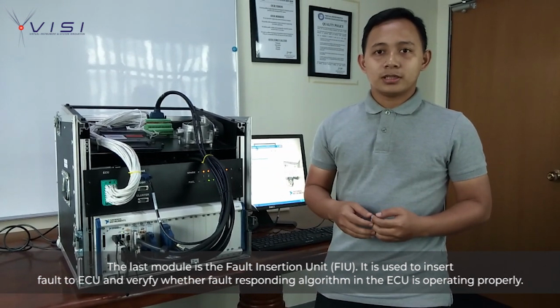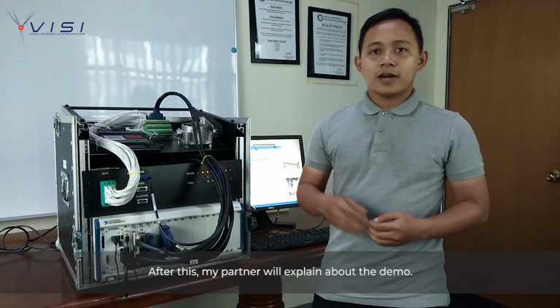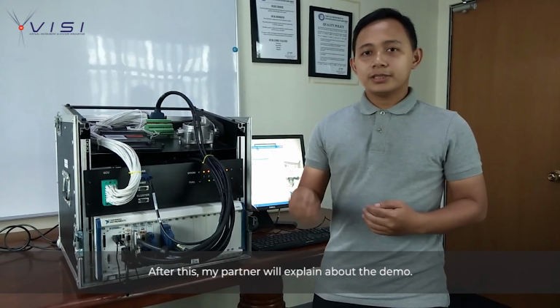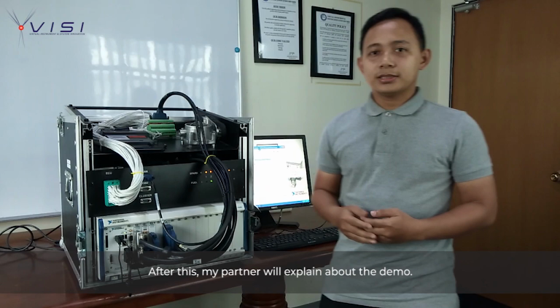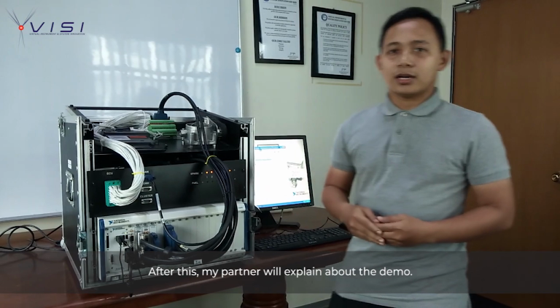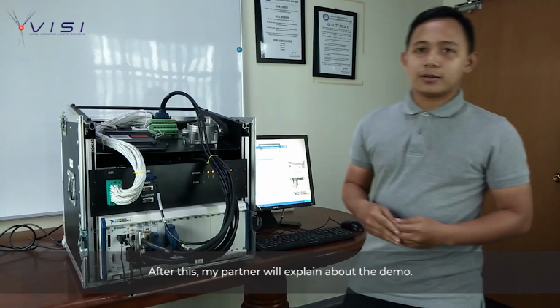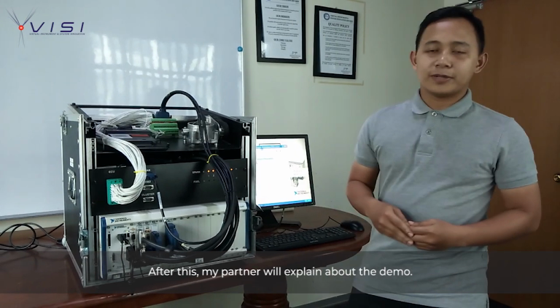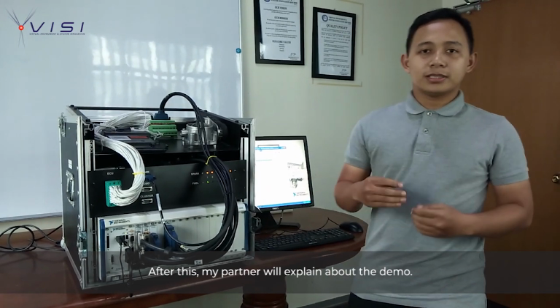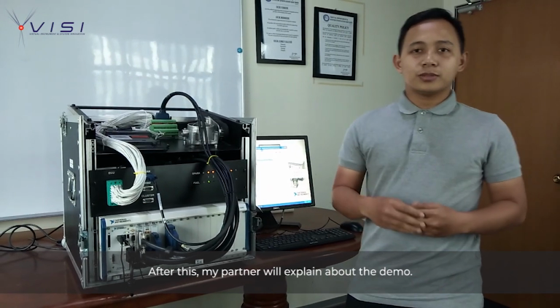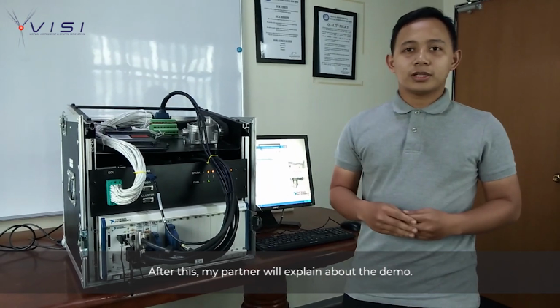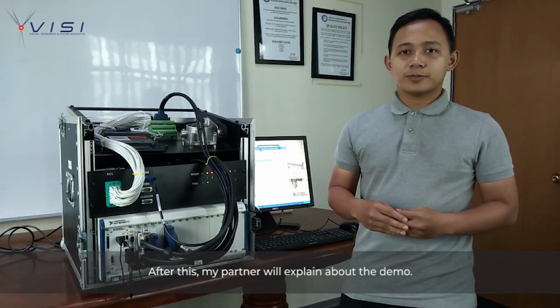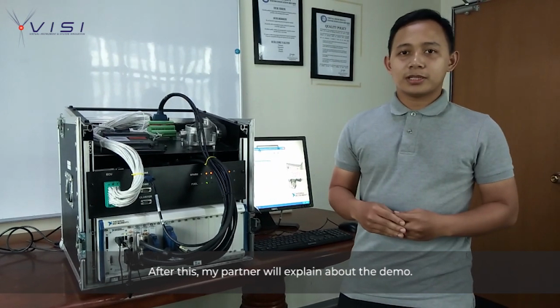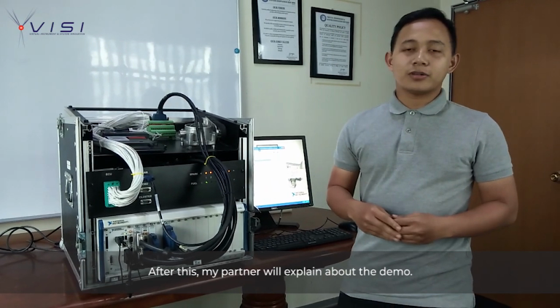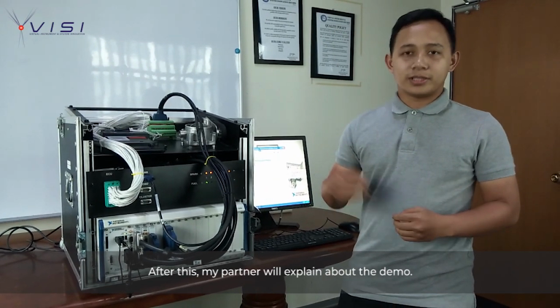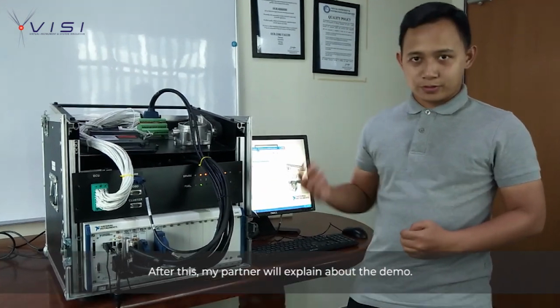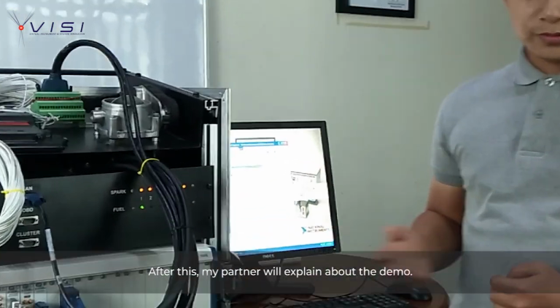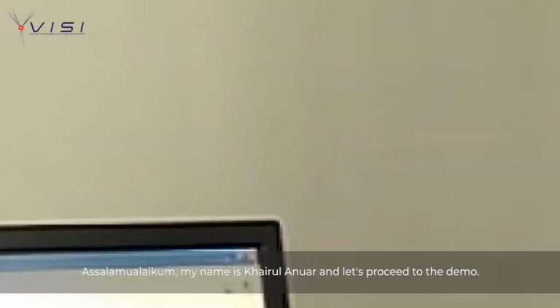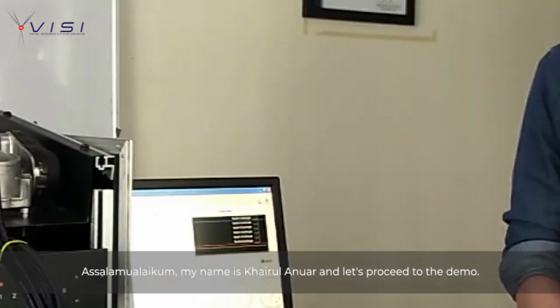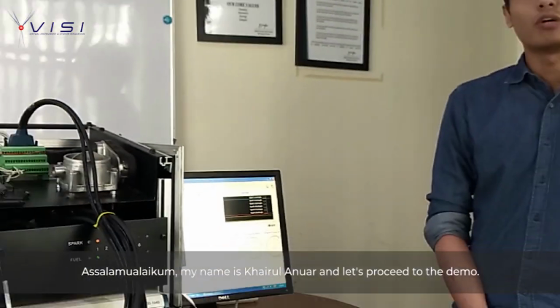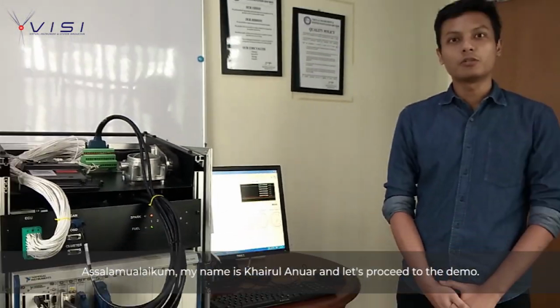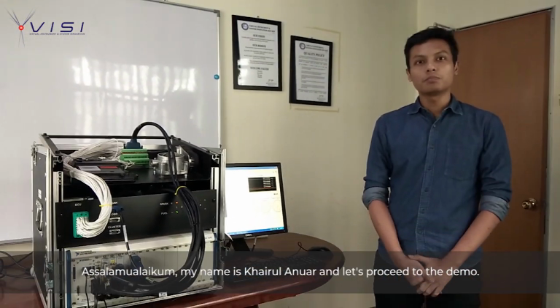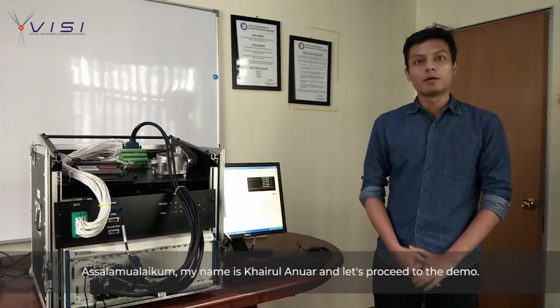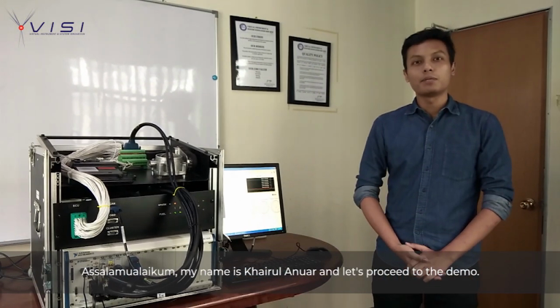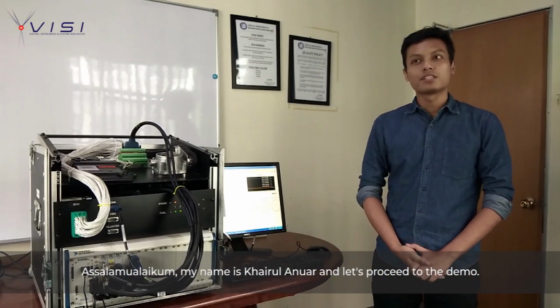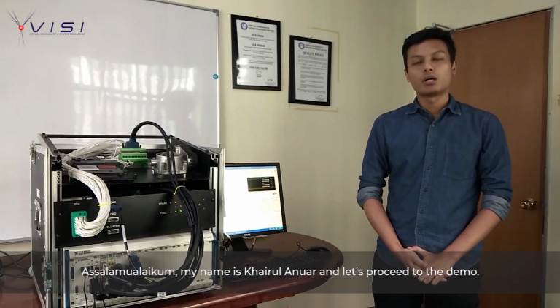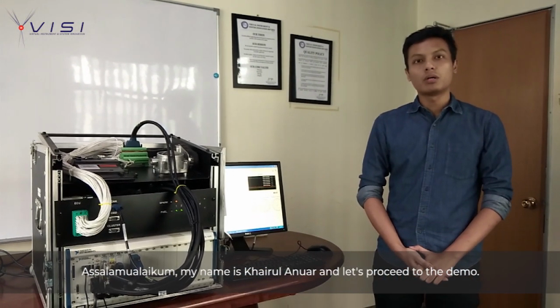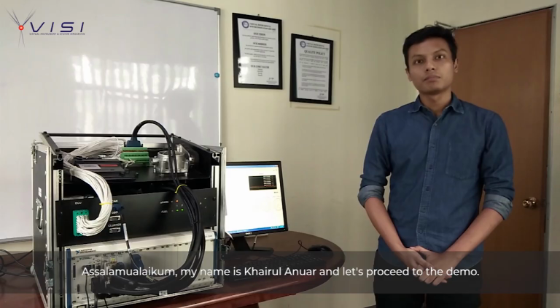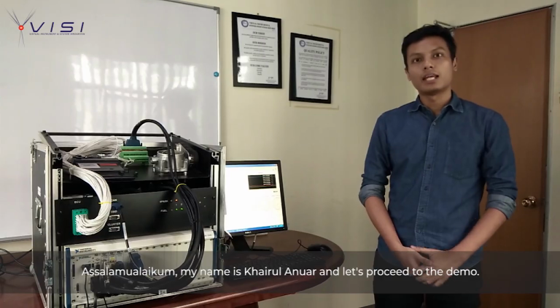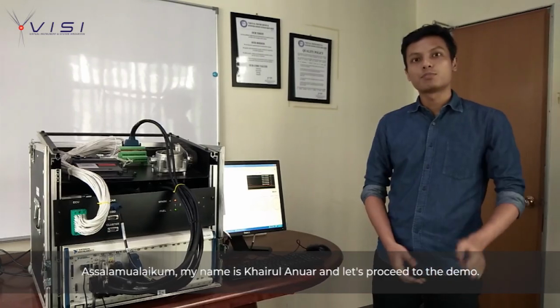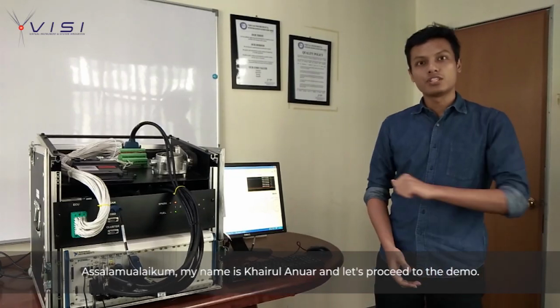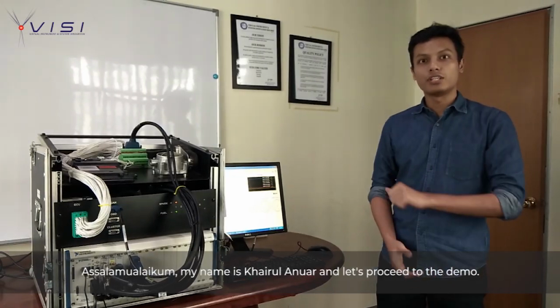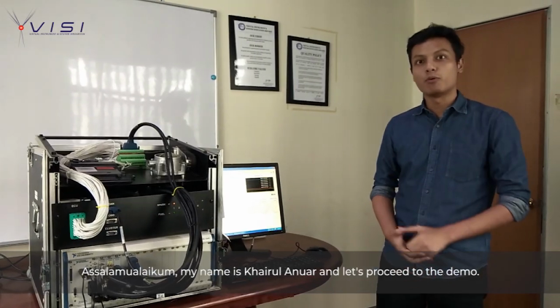After this, my partner will explain about the demo. Assalamualaikum. My name is Cairo Anwar, and let's proceed to the demo.